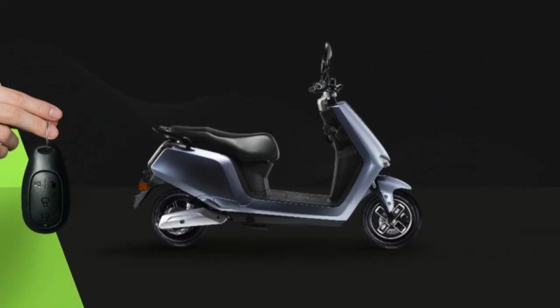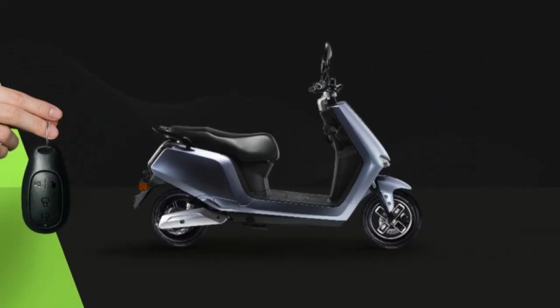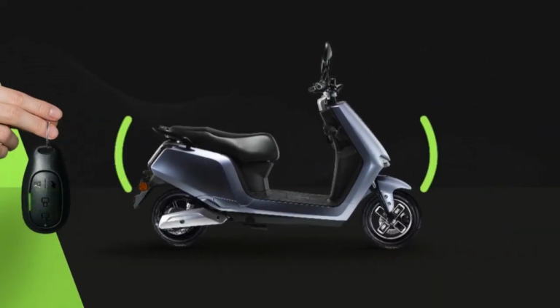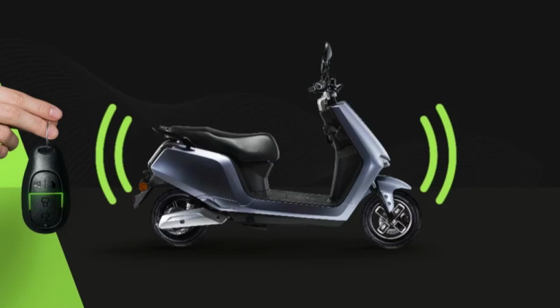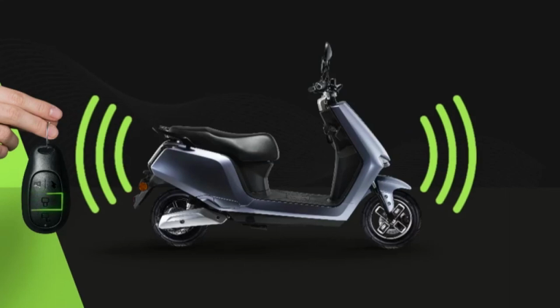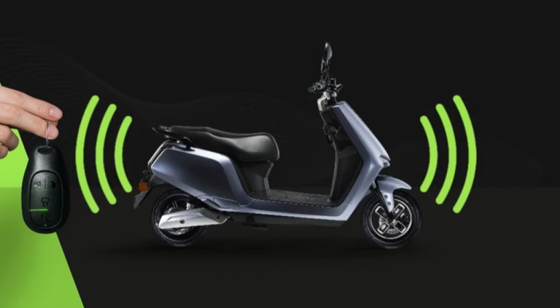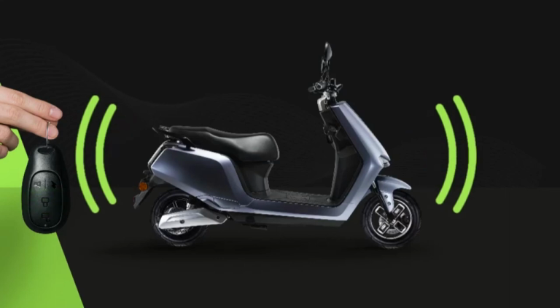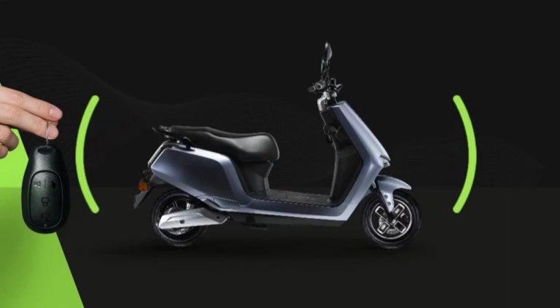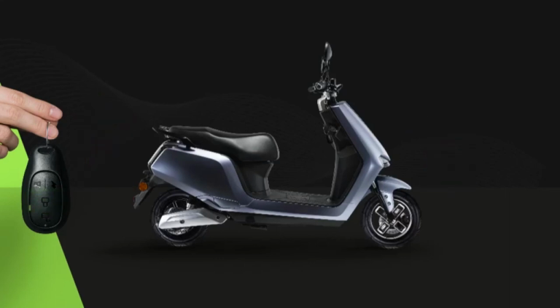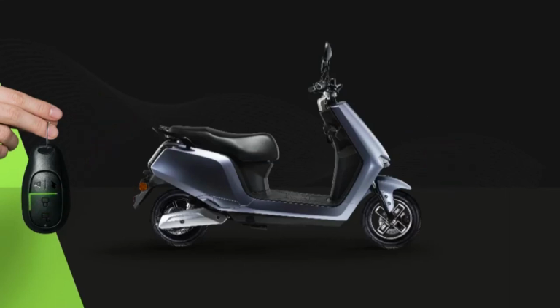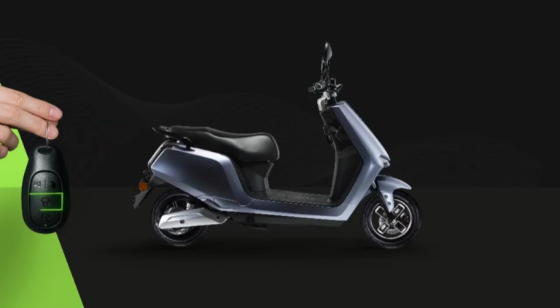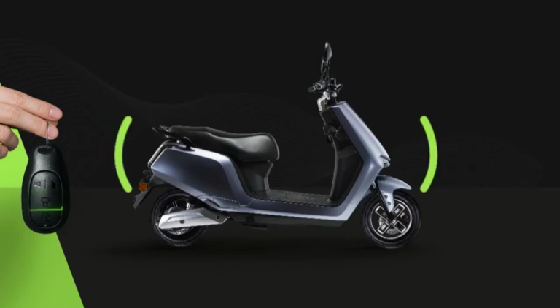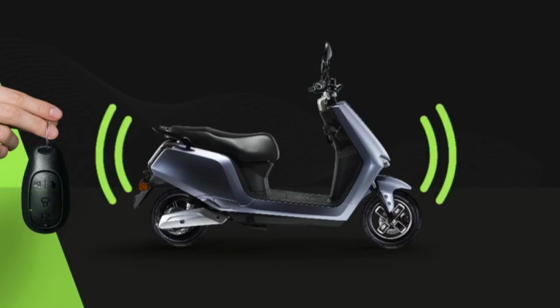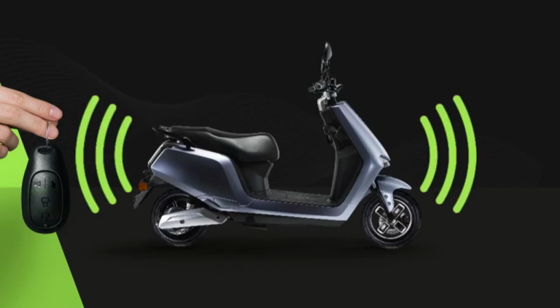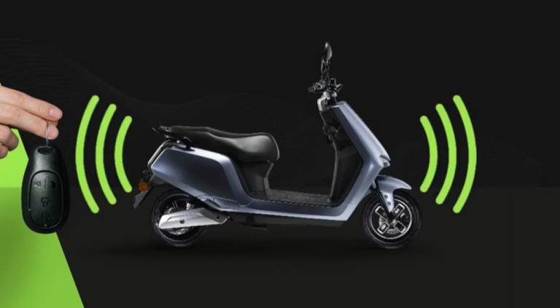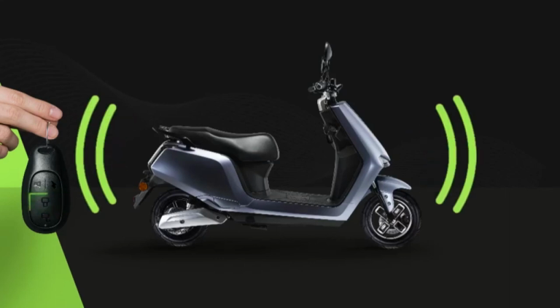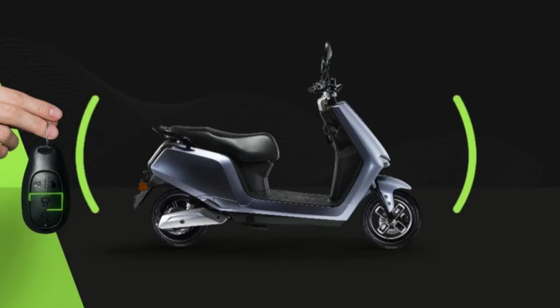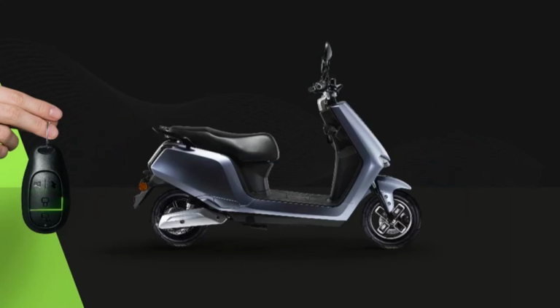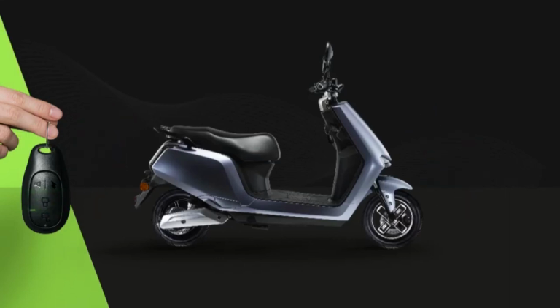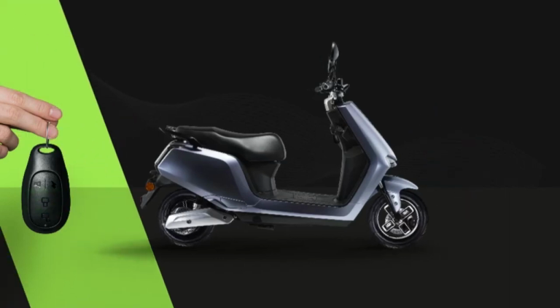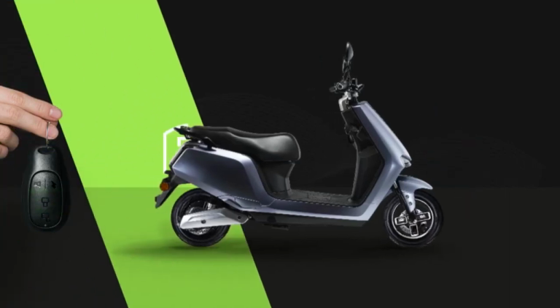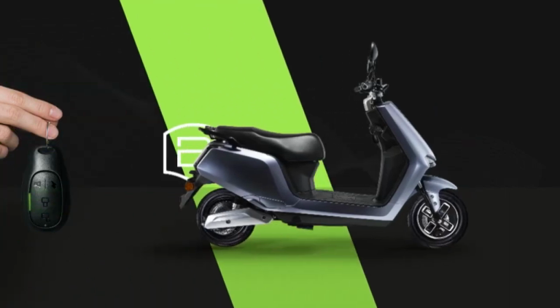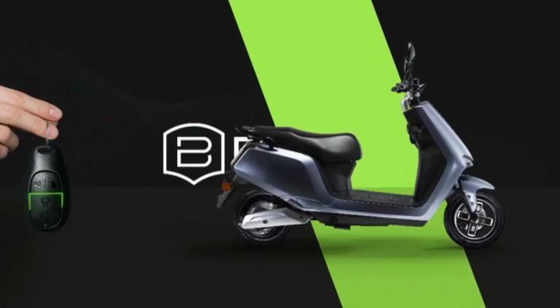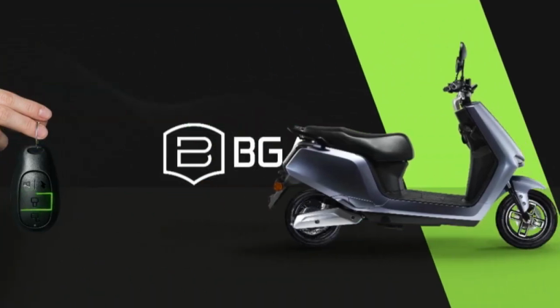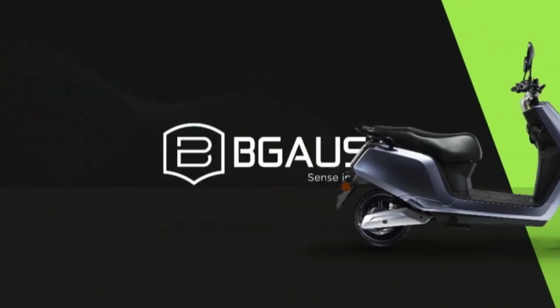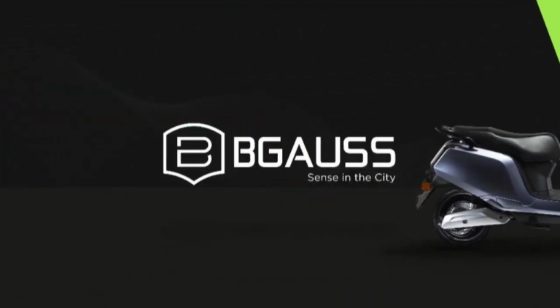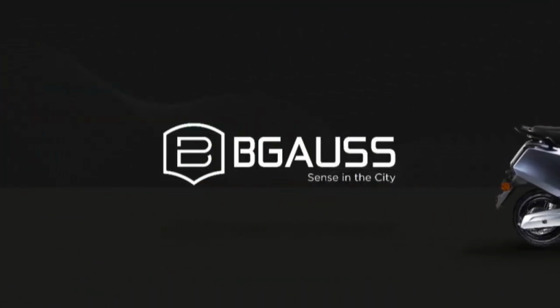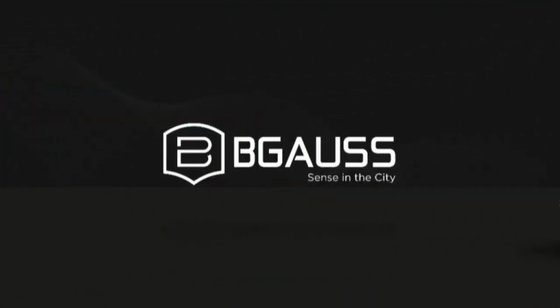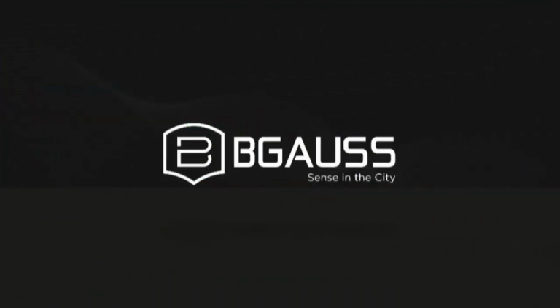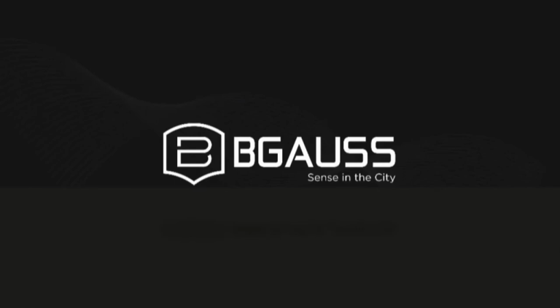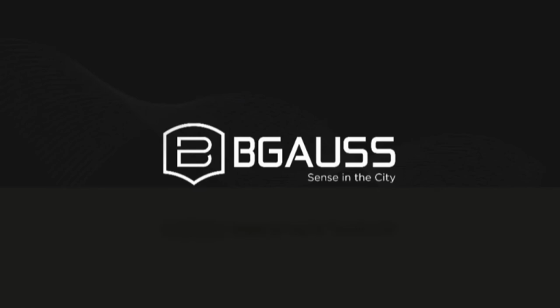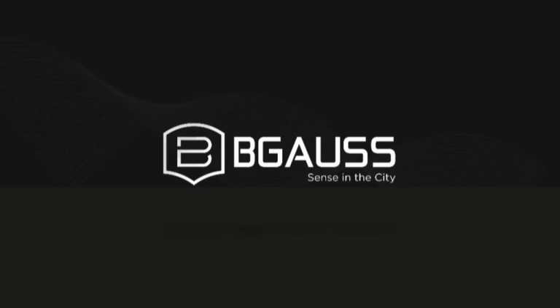That's the list of smart features and more that you get with the Bigos A2. Happy riding!